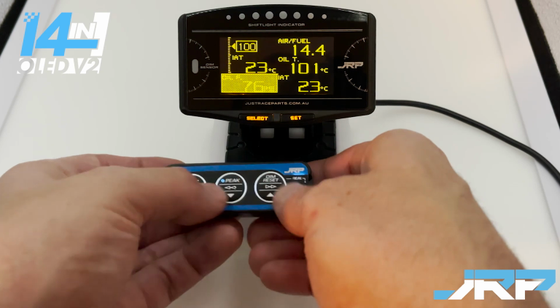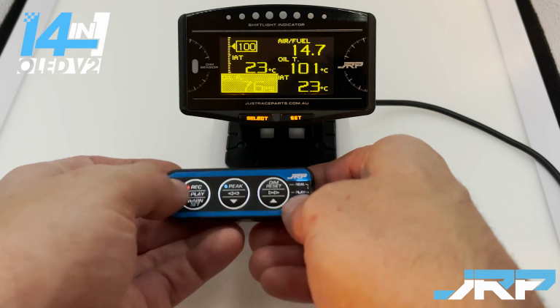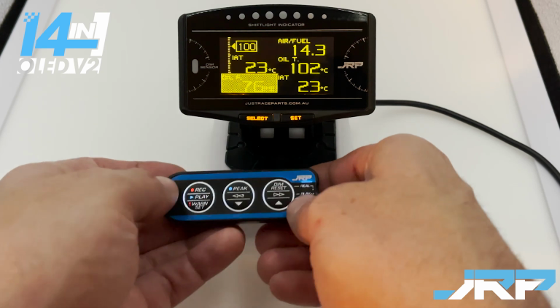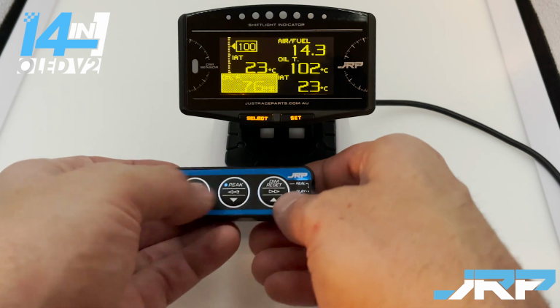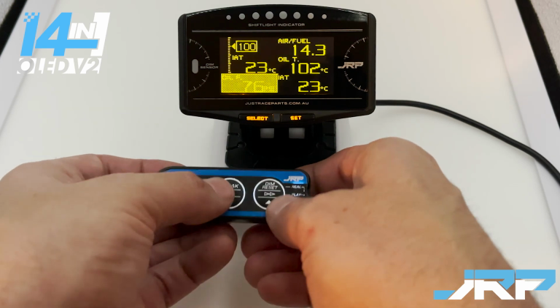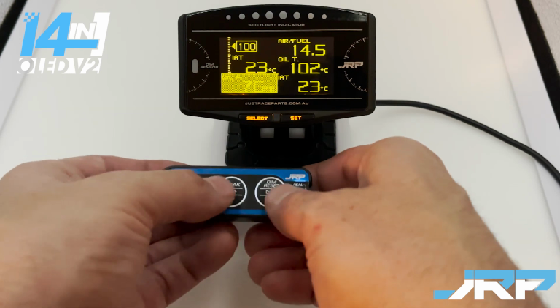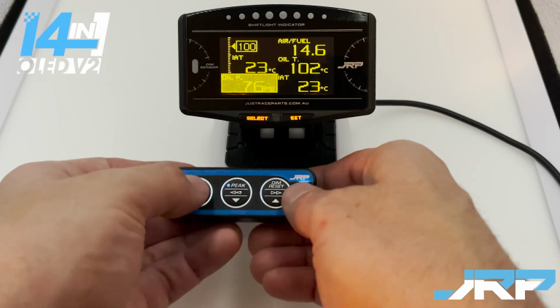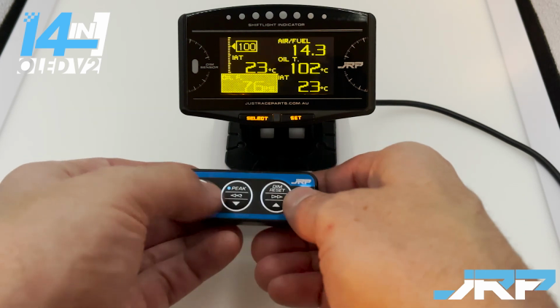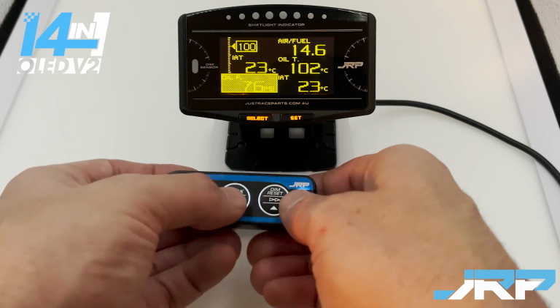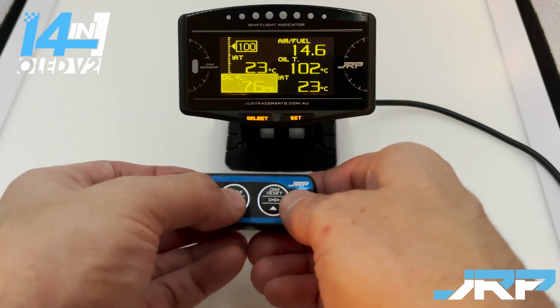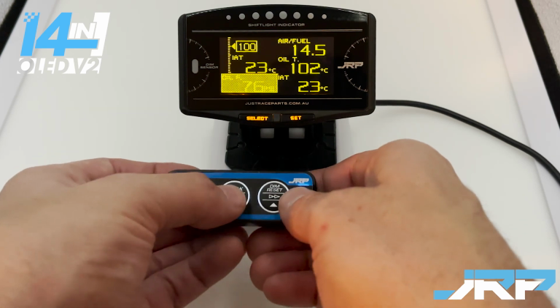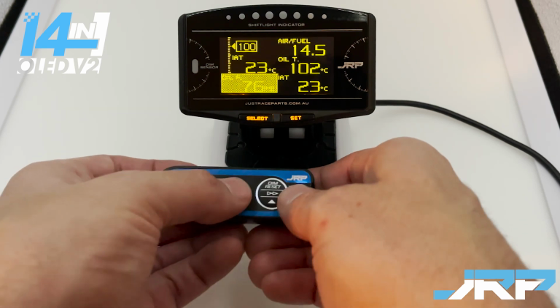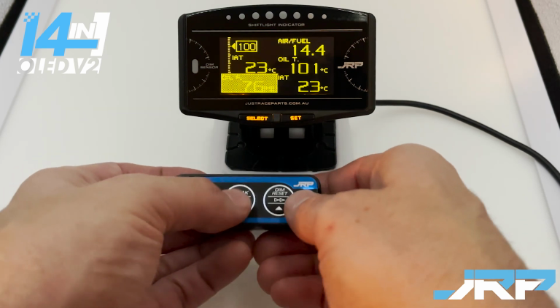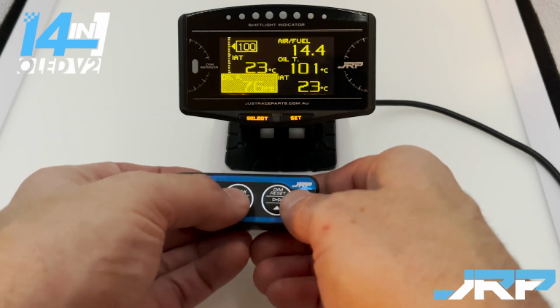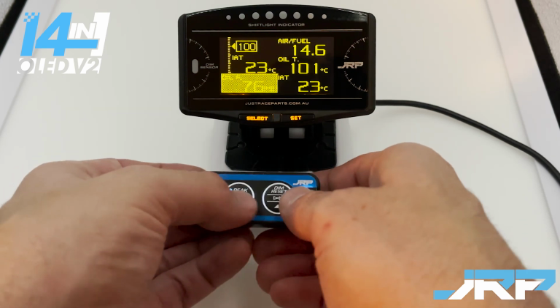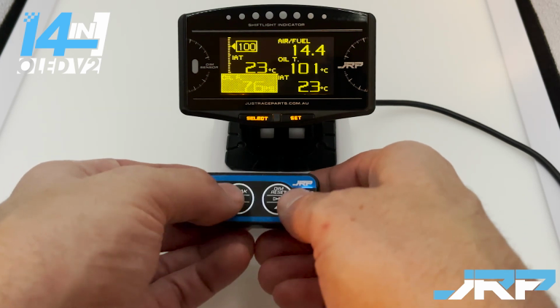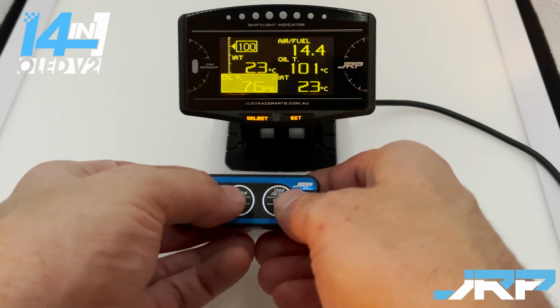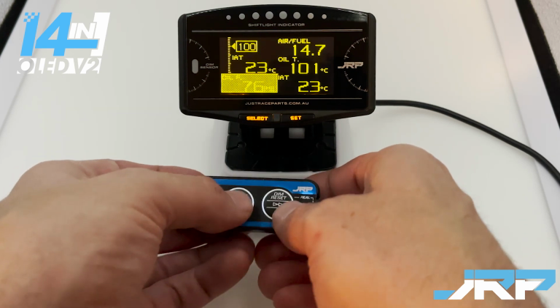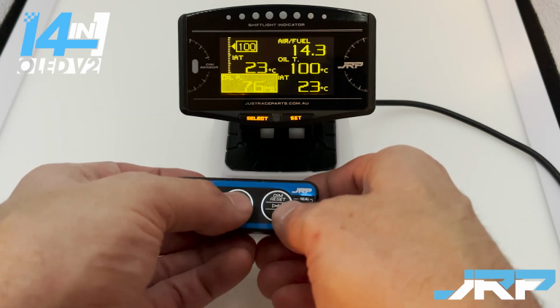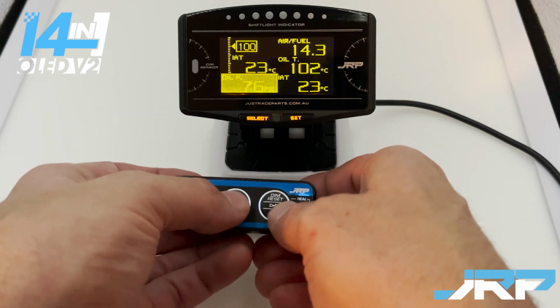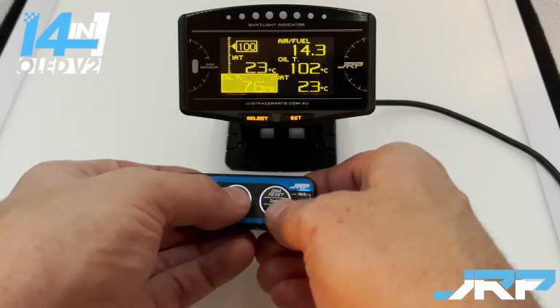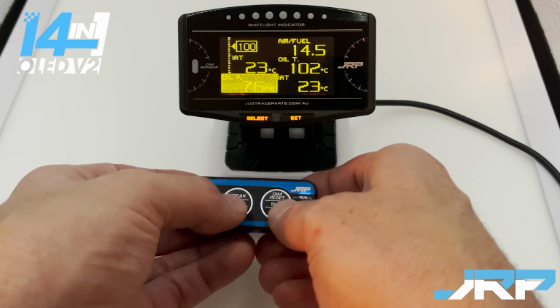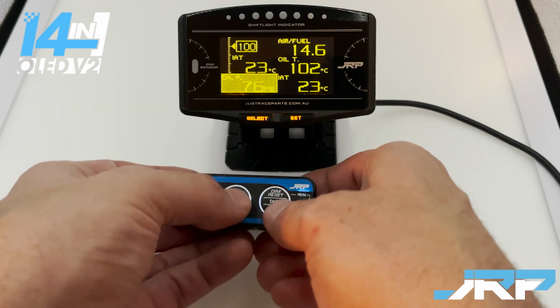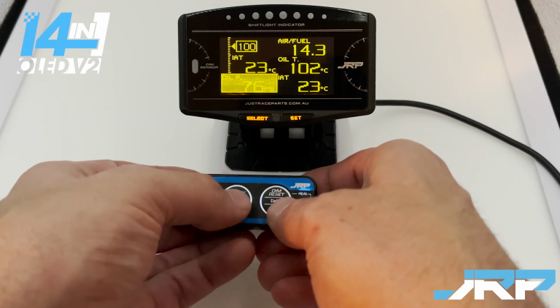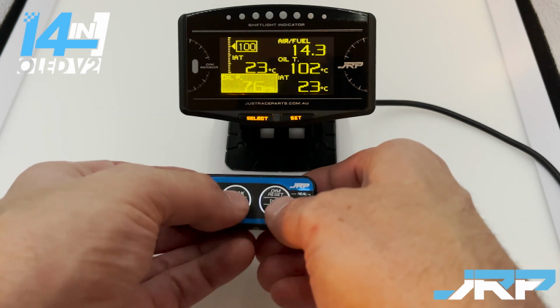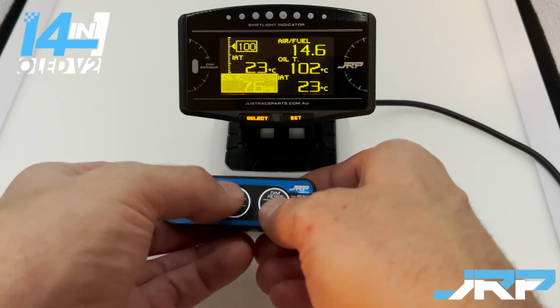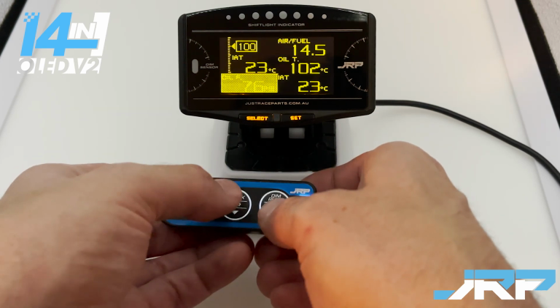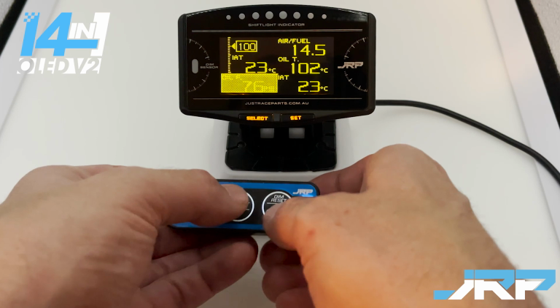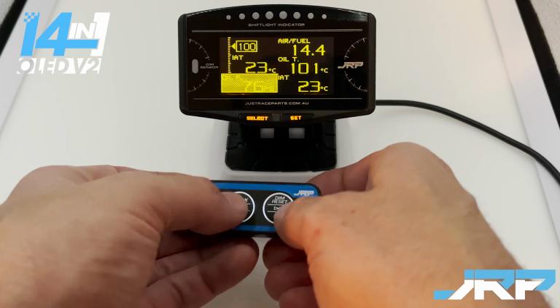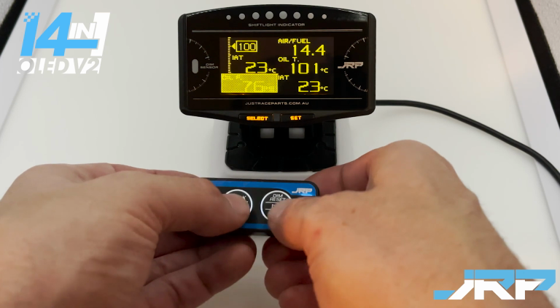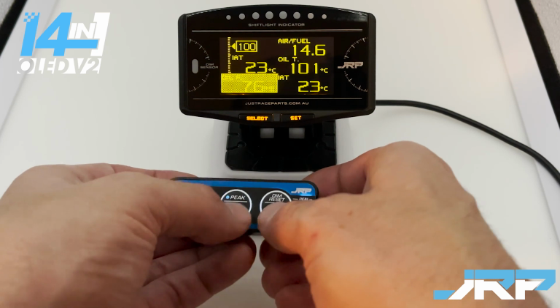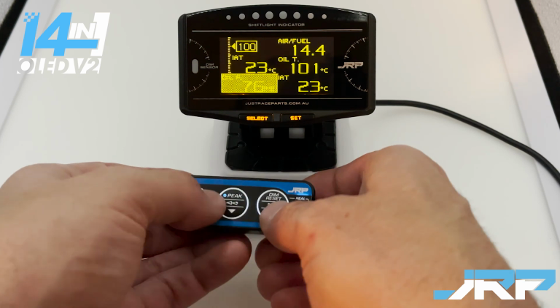As you can see, we've now got a graph reading for IAT along with air fuel and the other readouts.